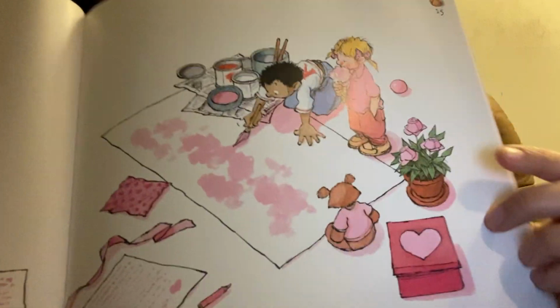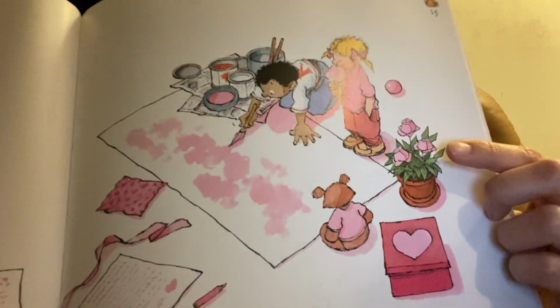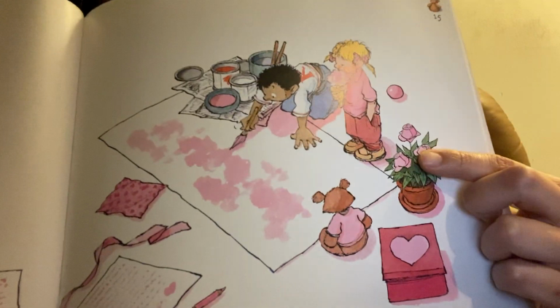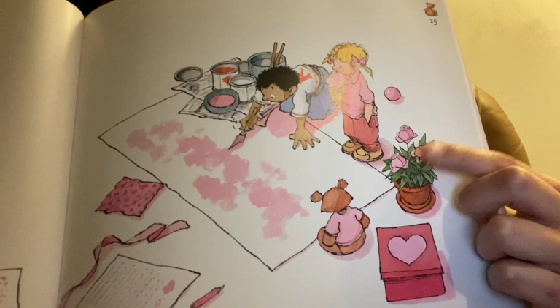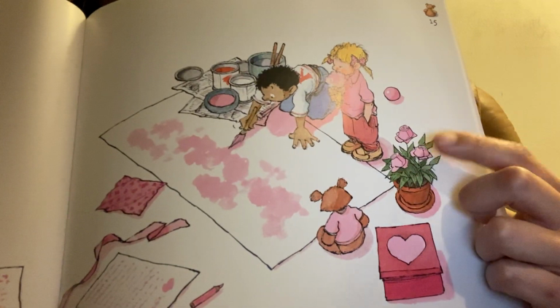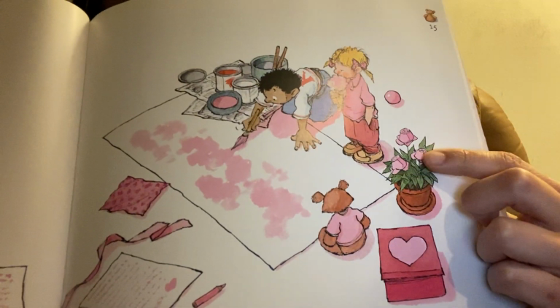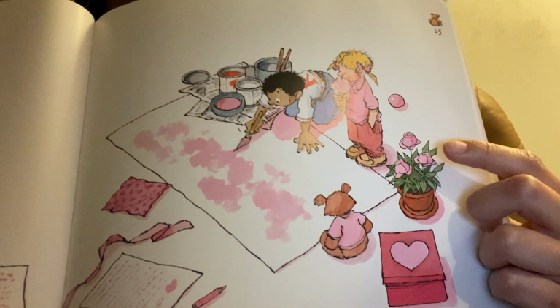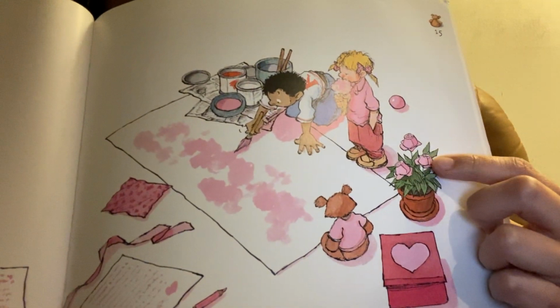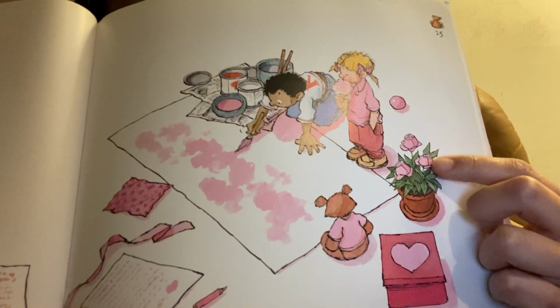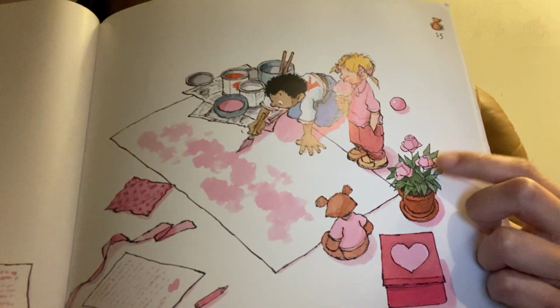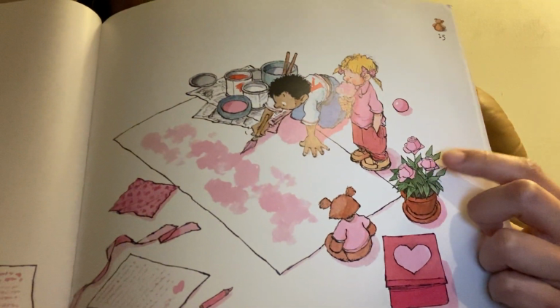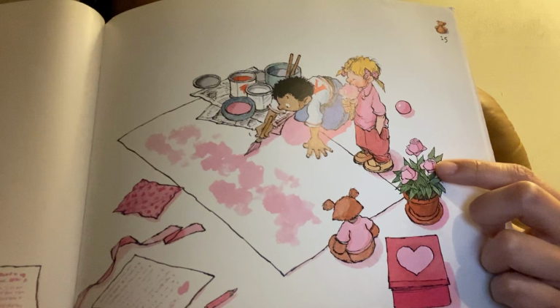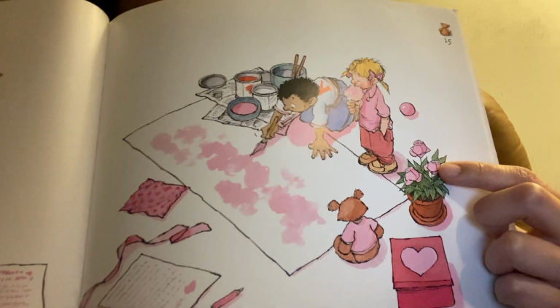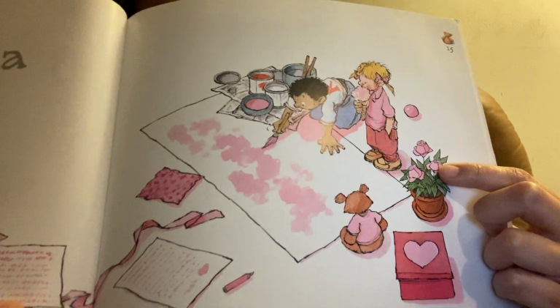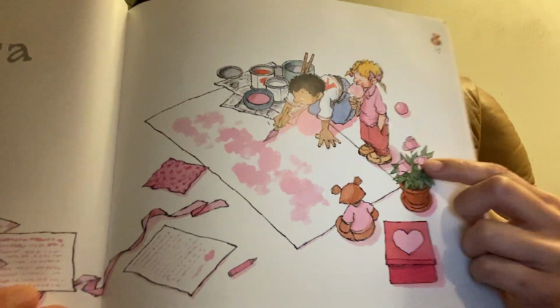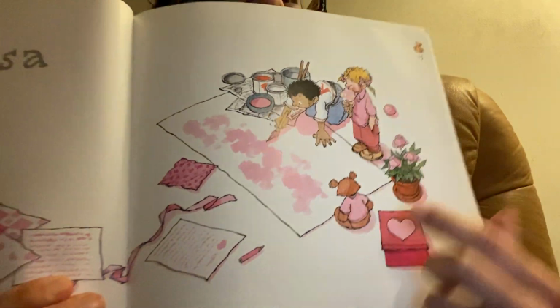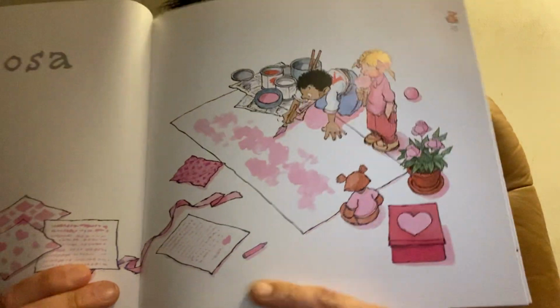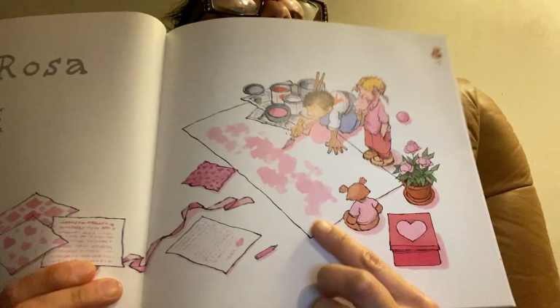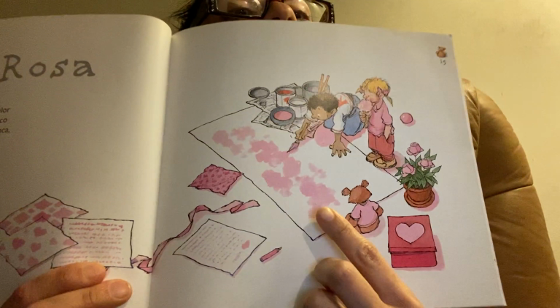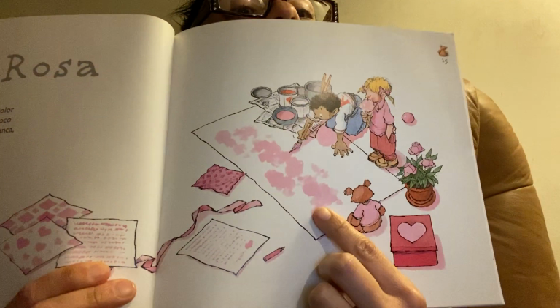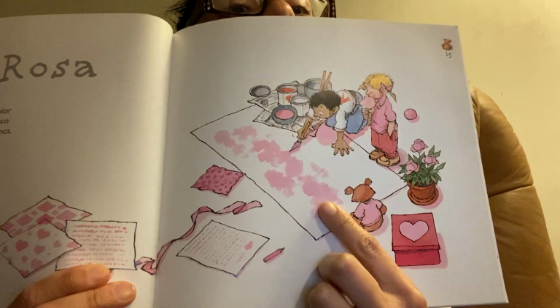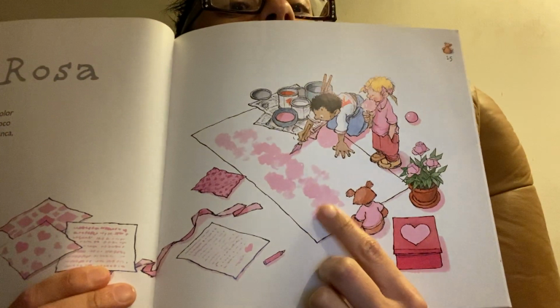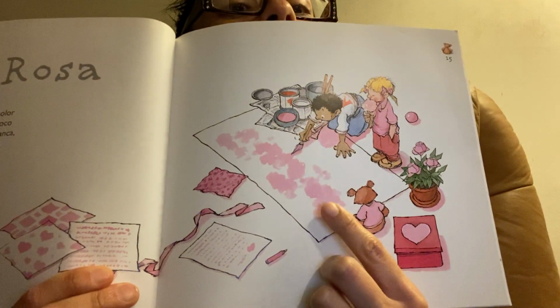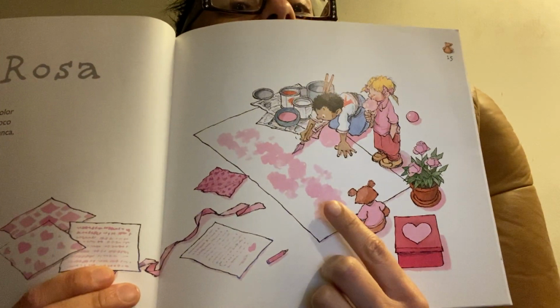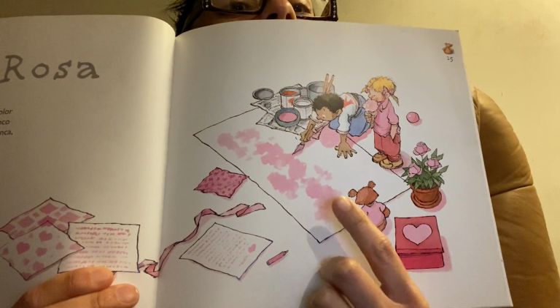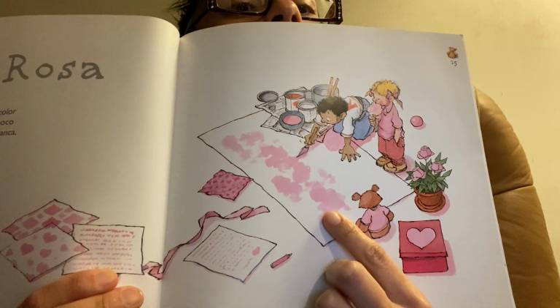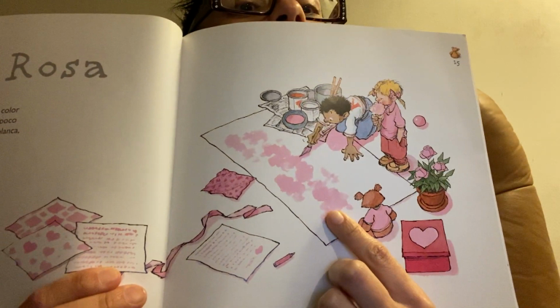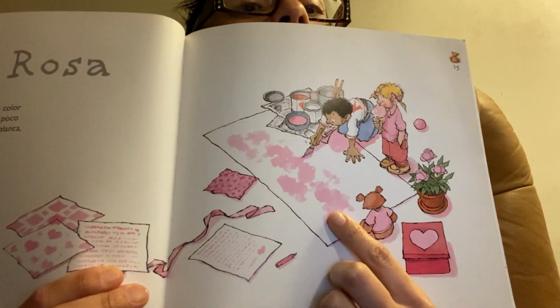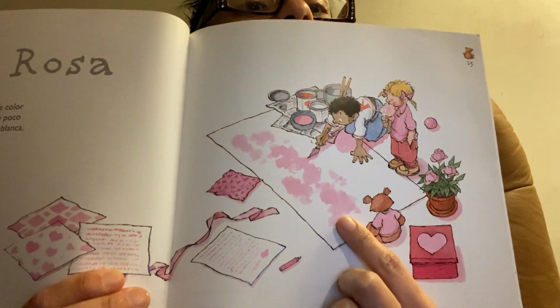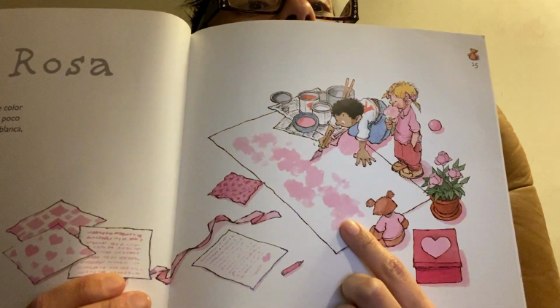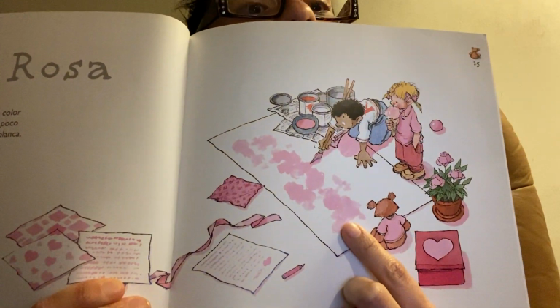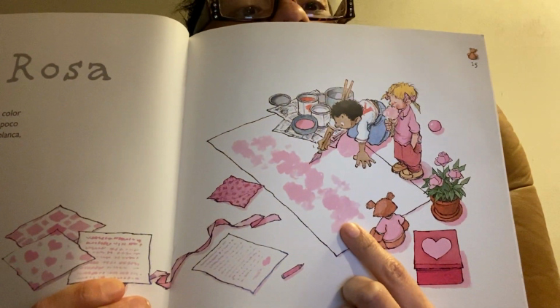Some beautiful pink roses. And they're making a pretty pink poster.